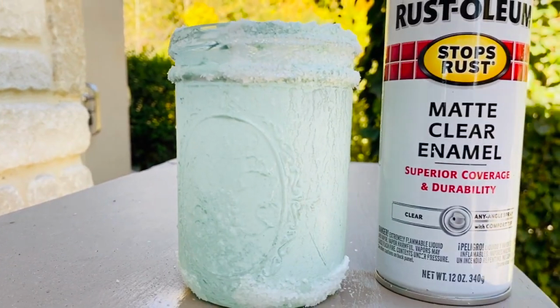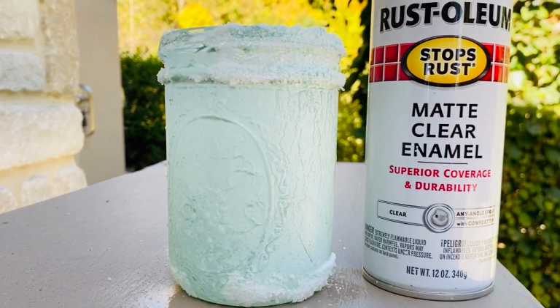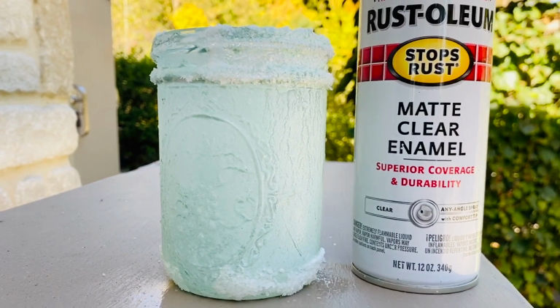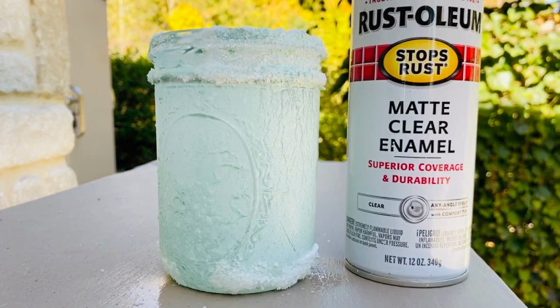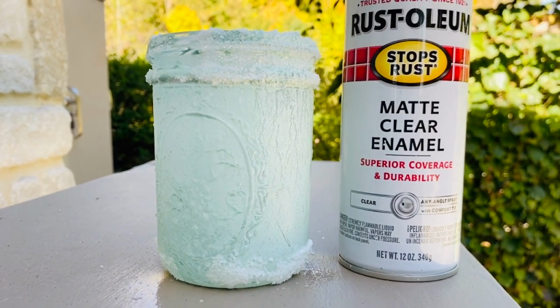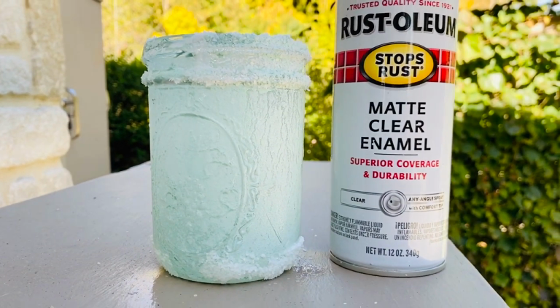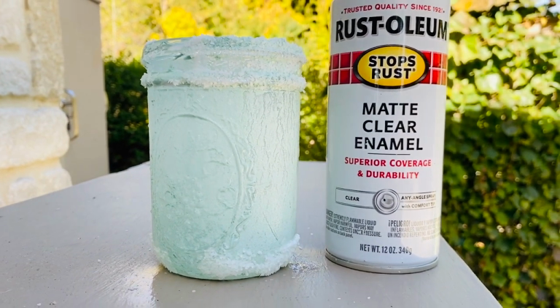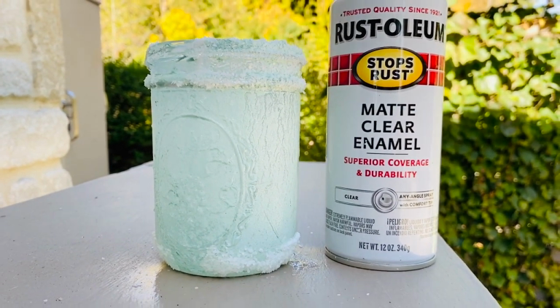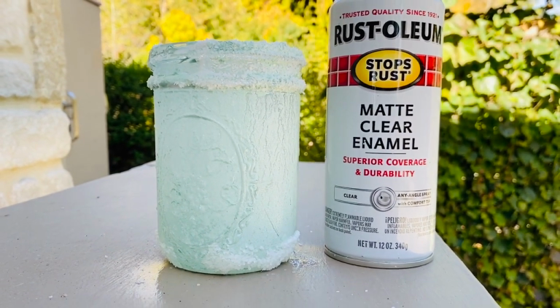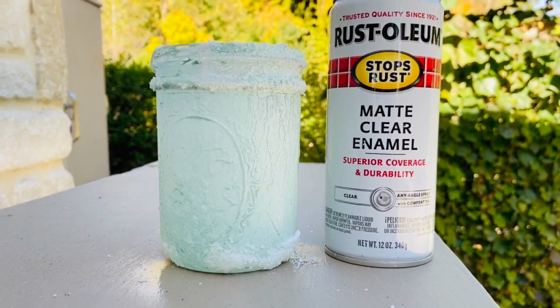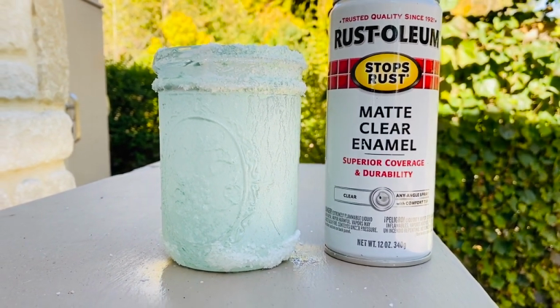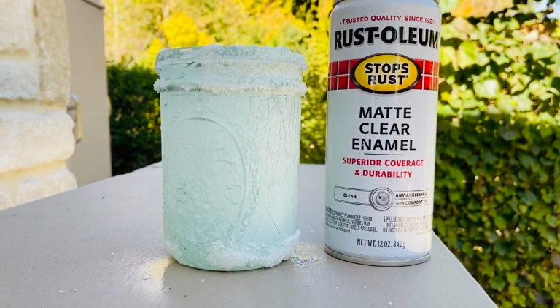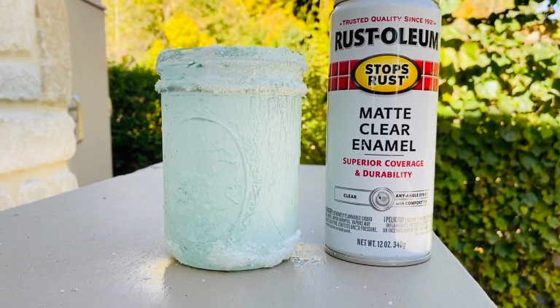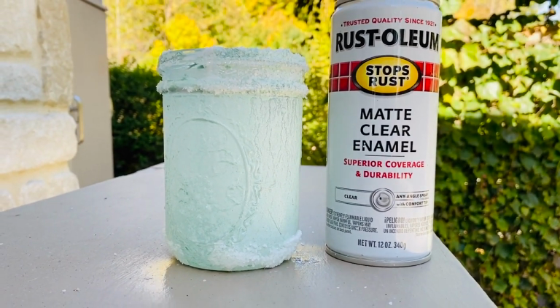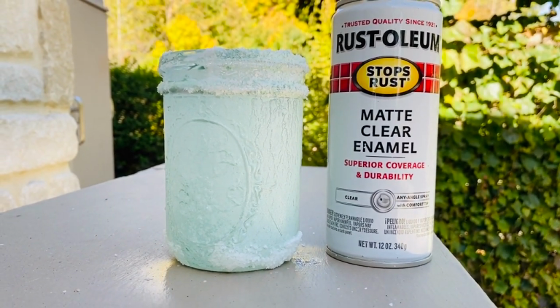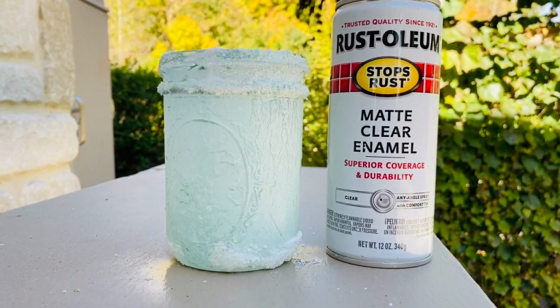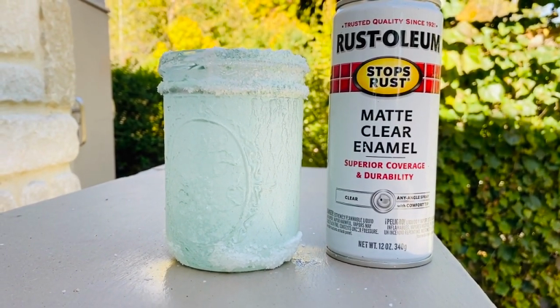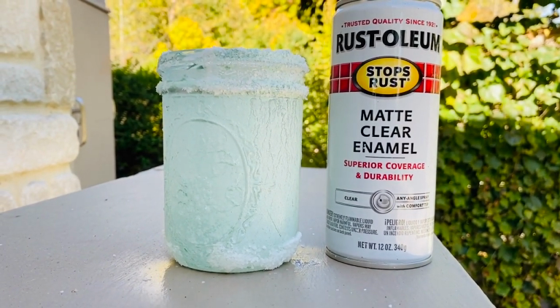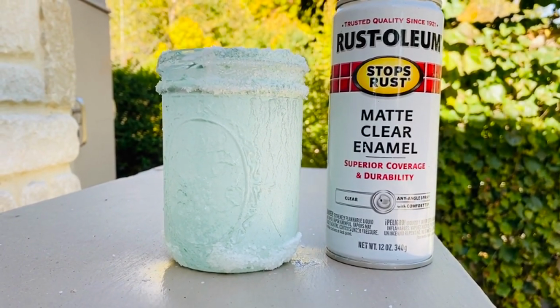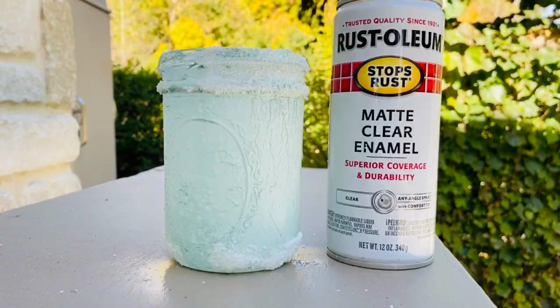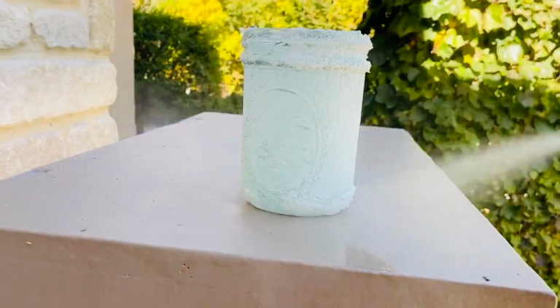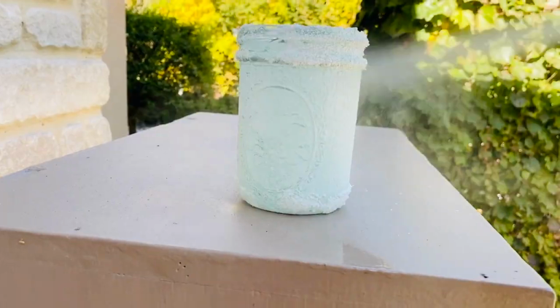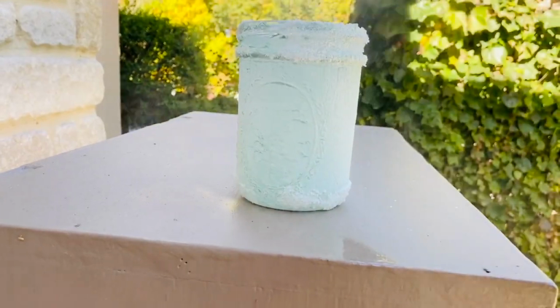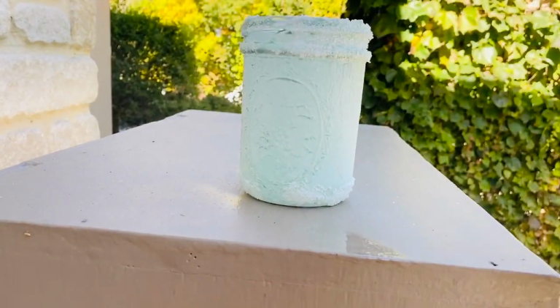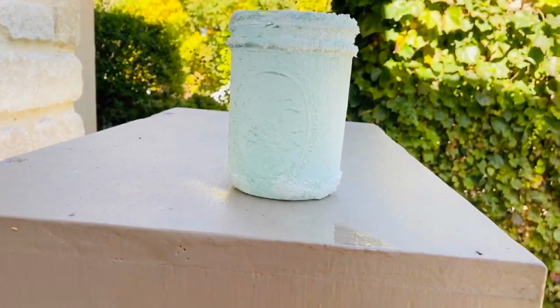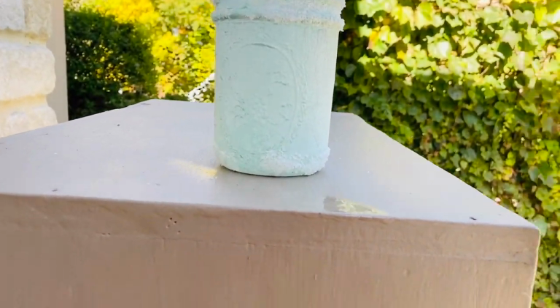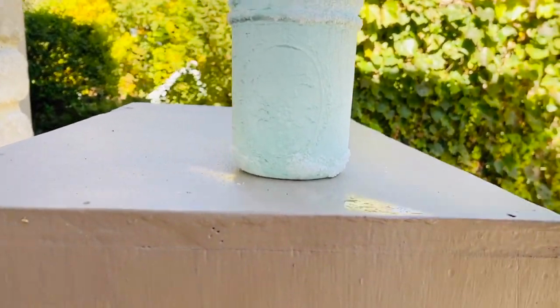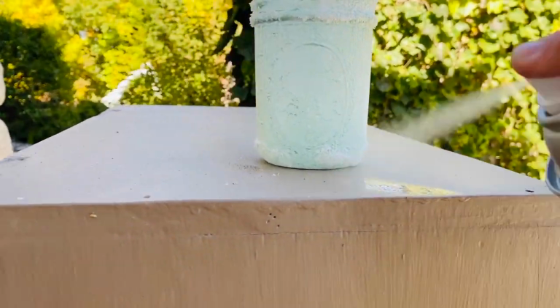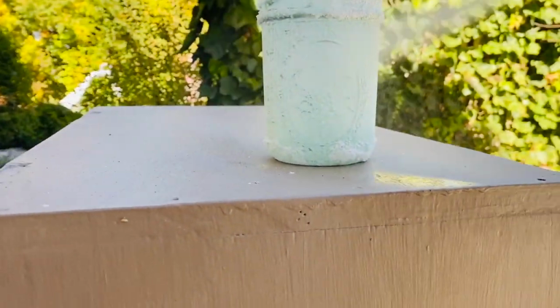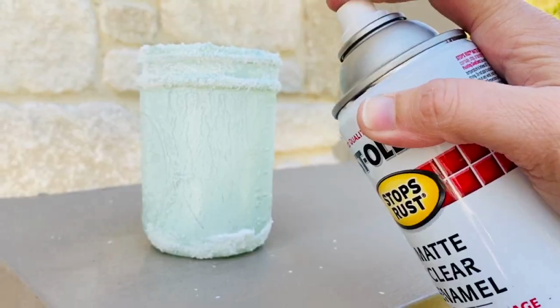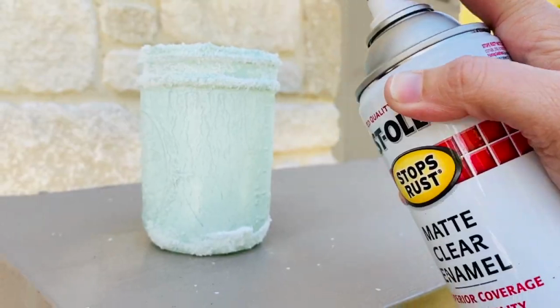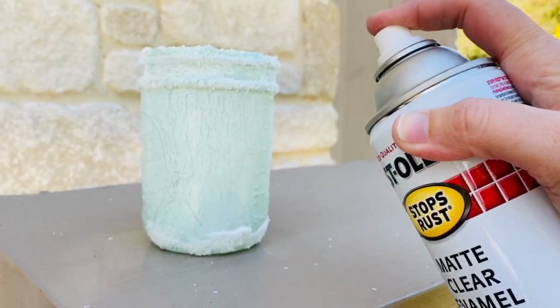After the jars were thoroughly dry, I used some Rust-Oleum matte clear enamel and sprayed on a light coat to each jar.